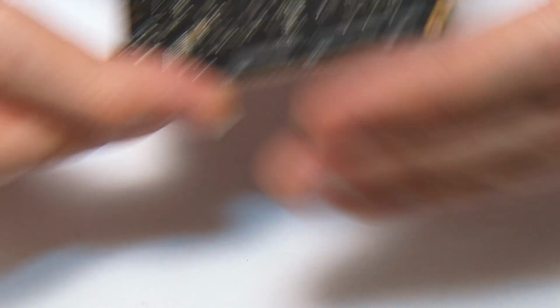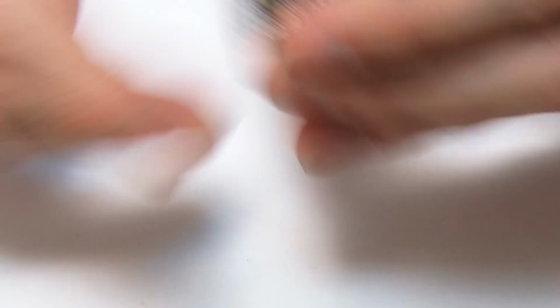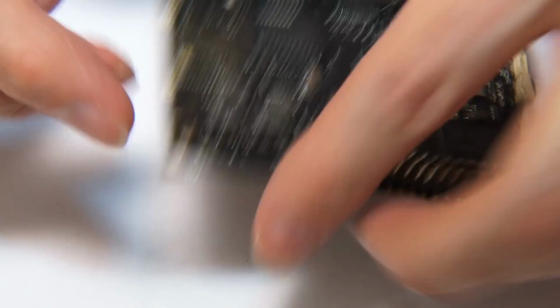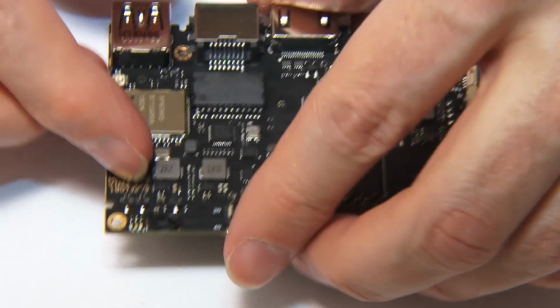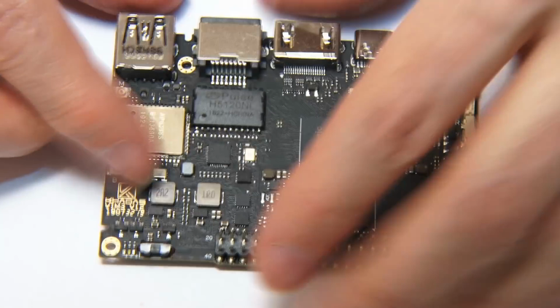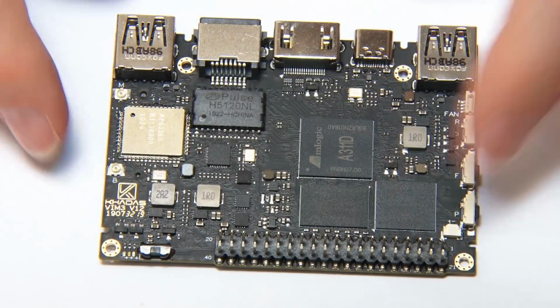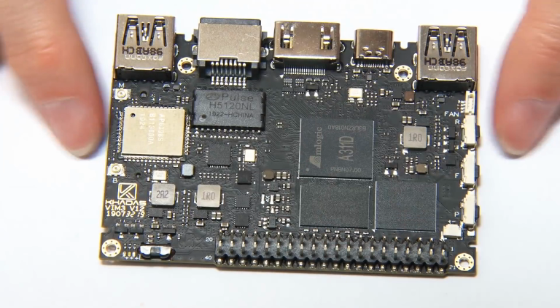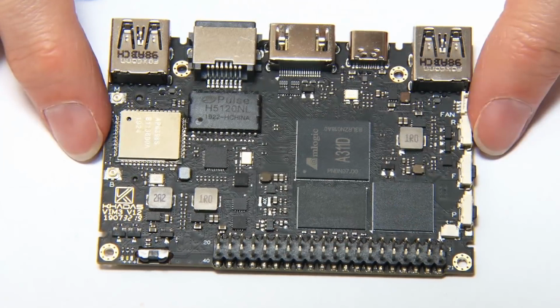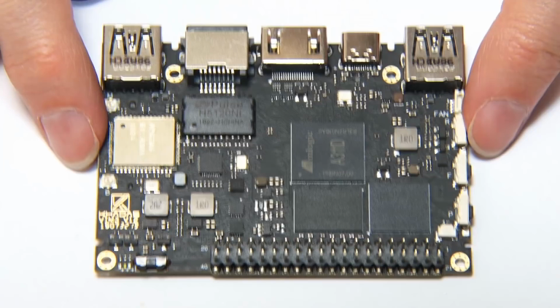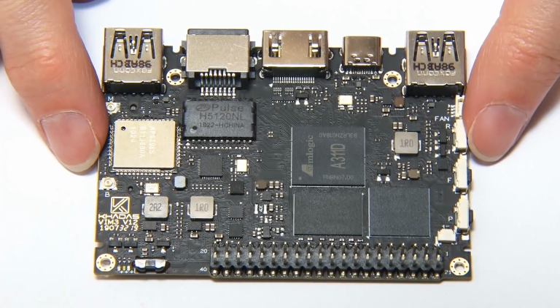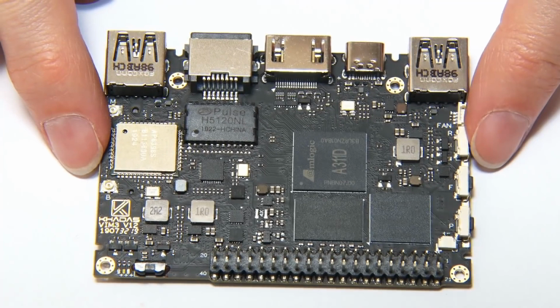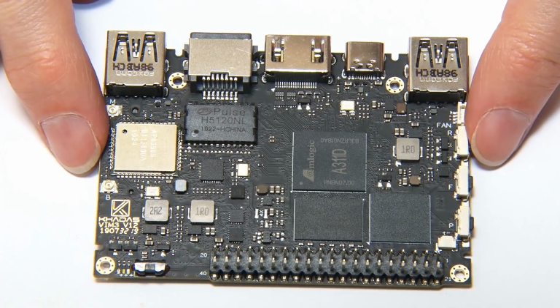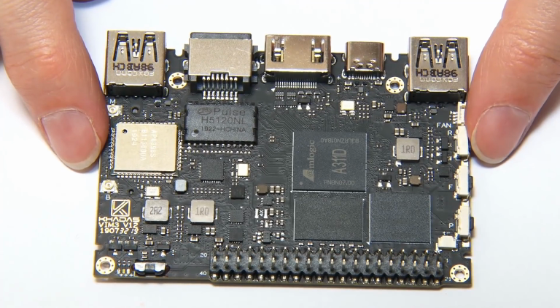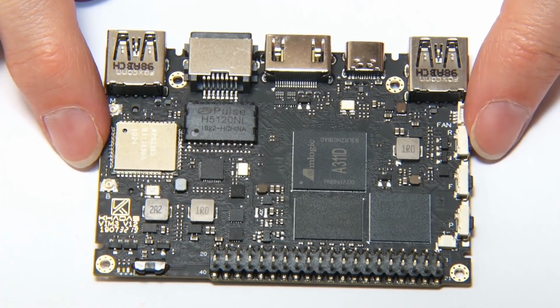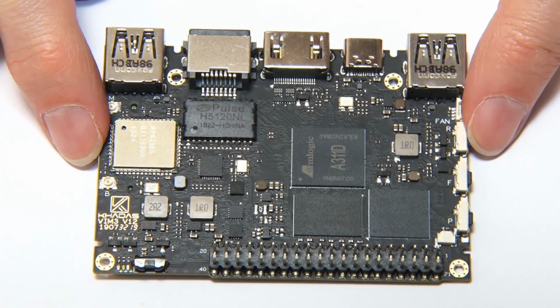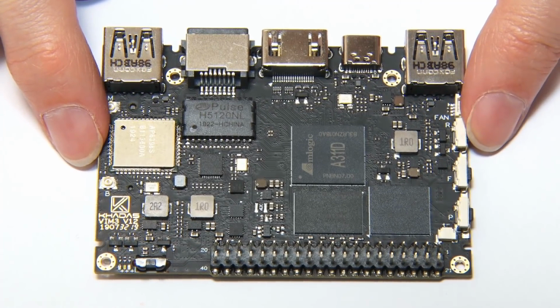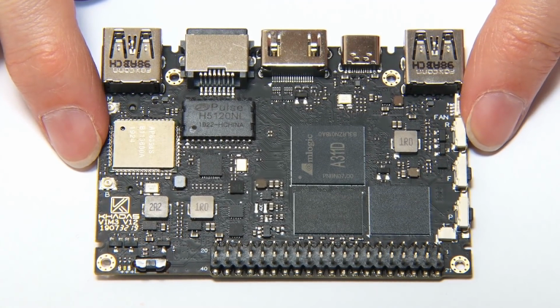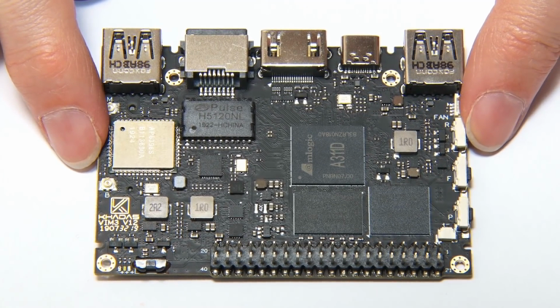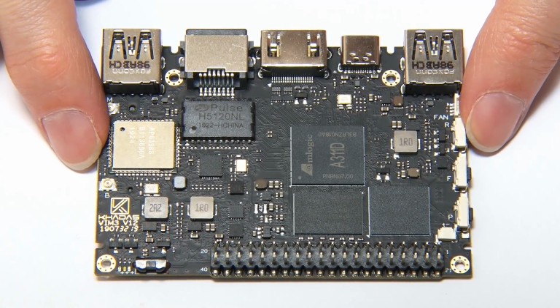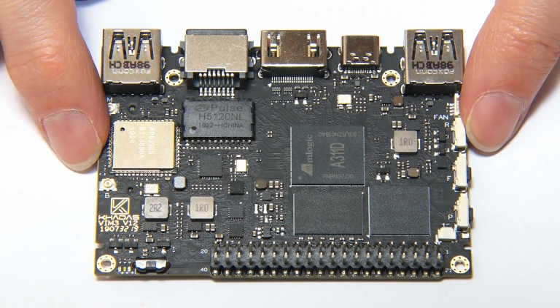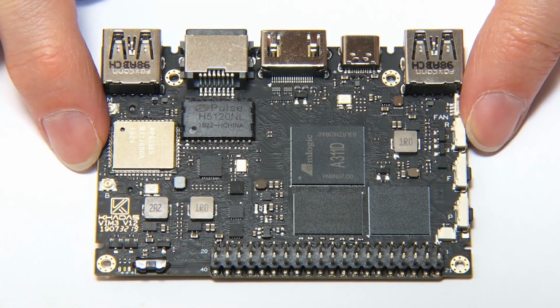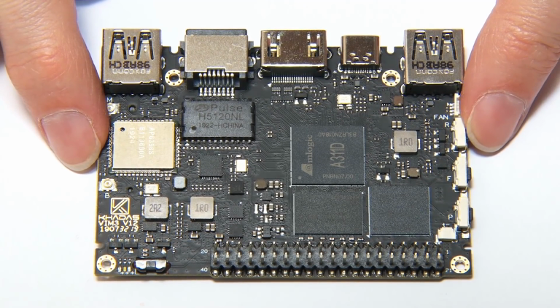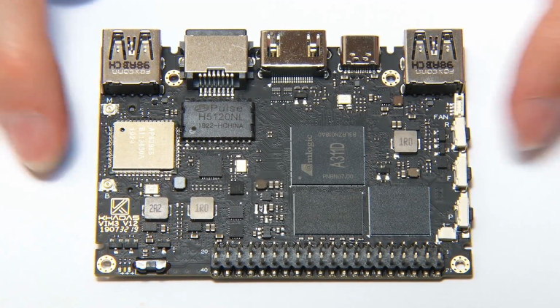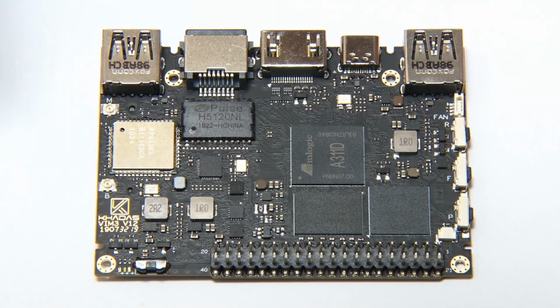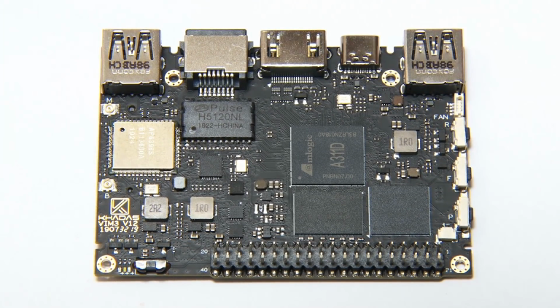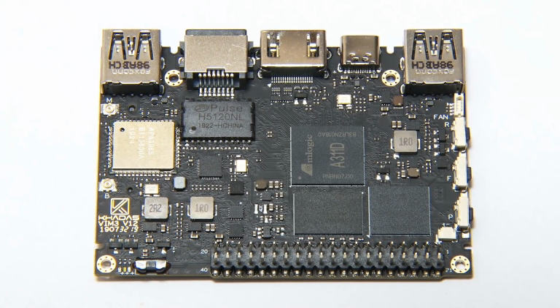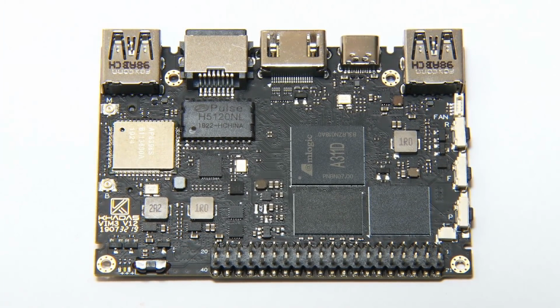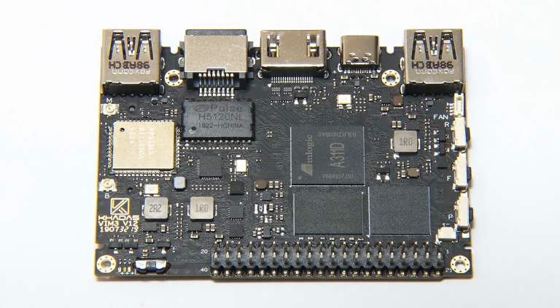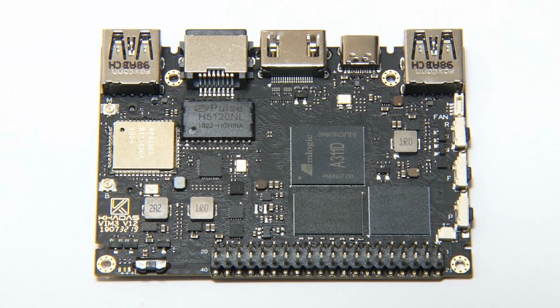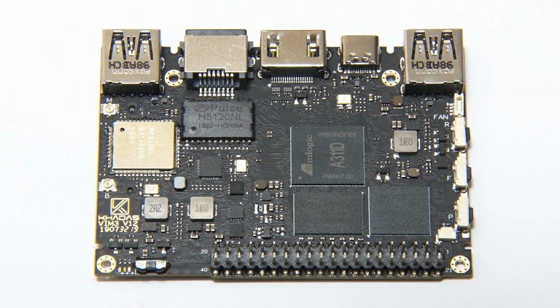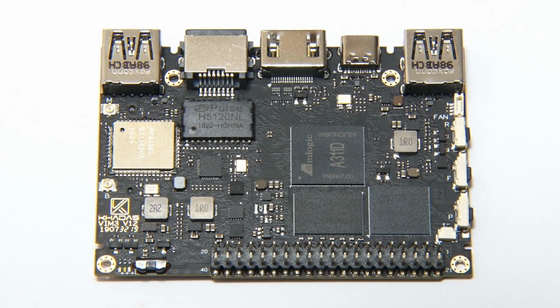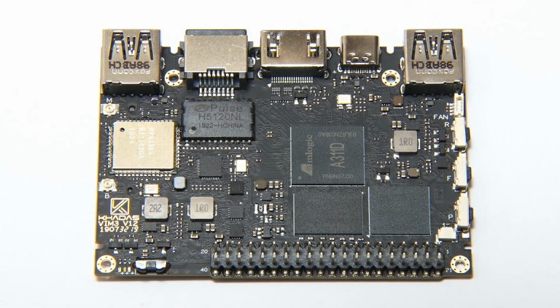So there we are — that is the Khadas VIM3, a very interesting single board computer.